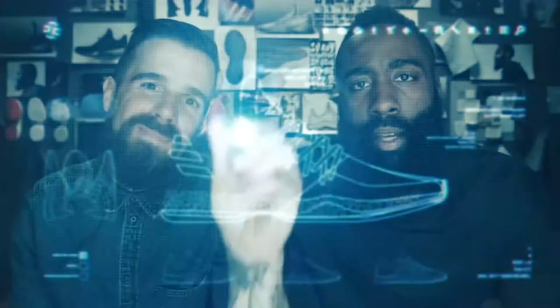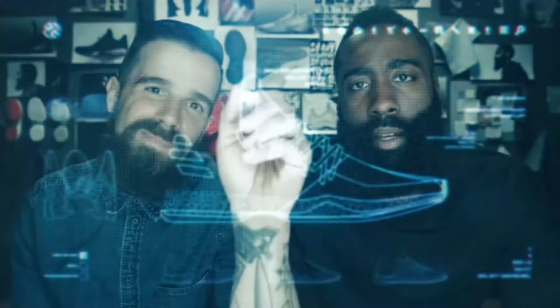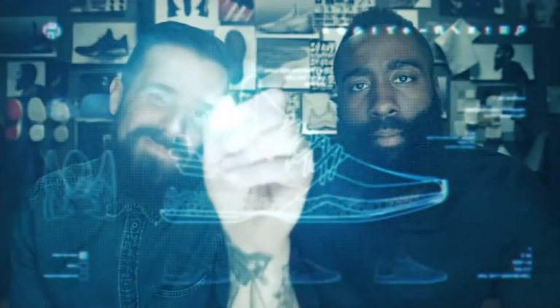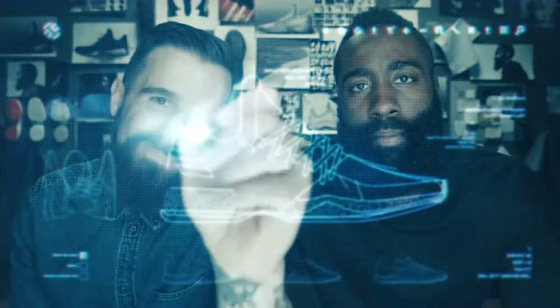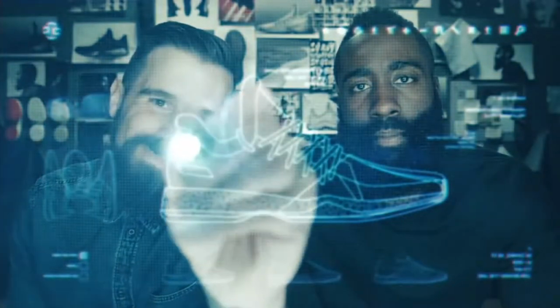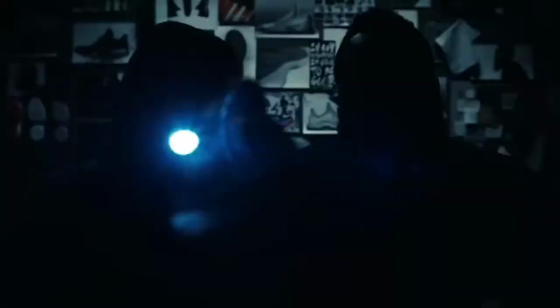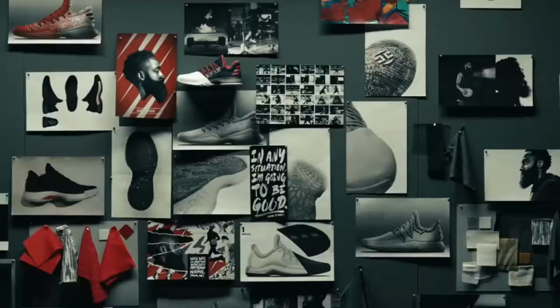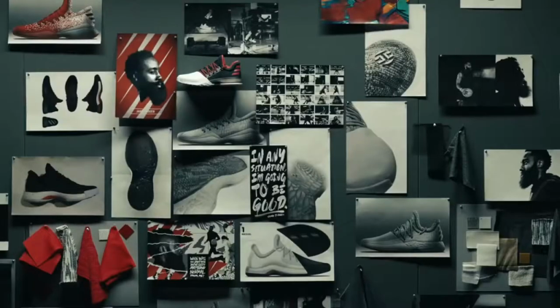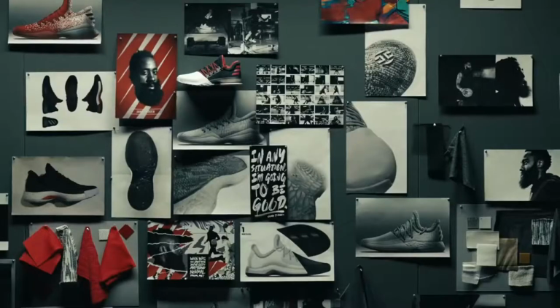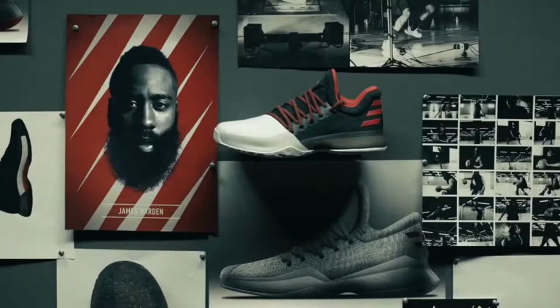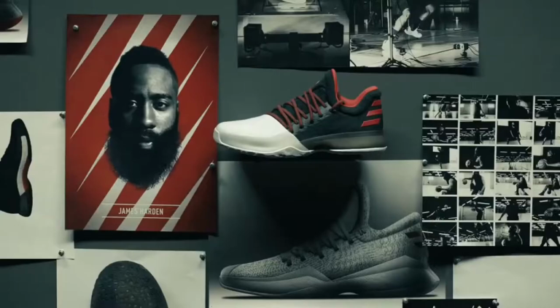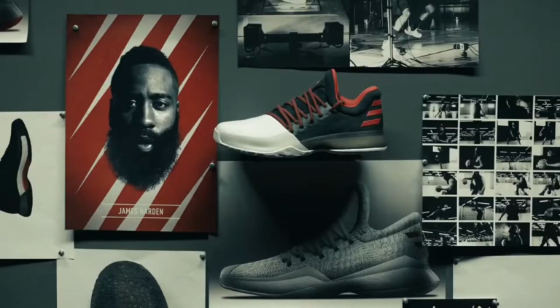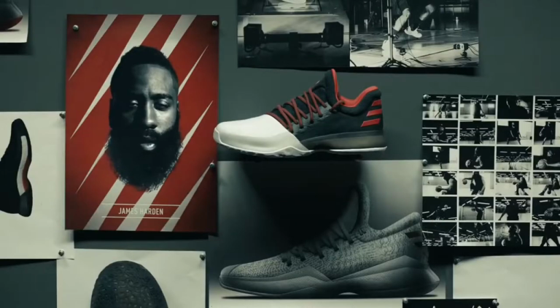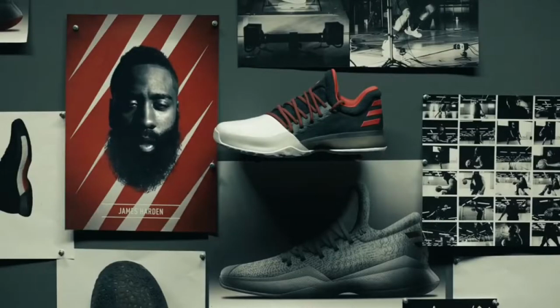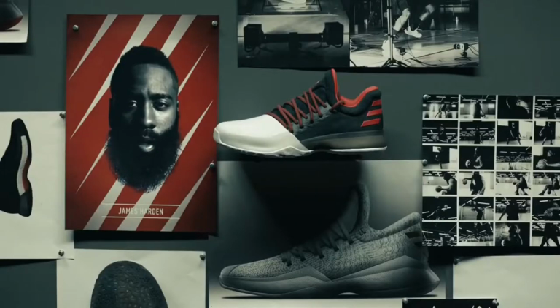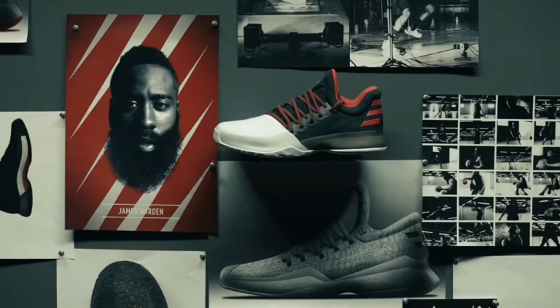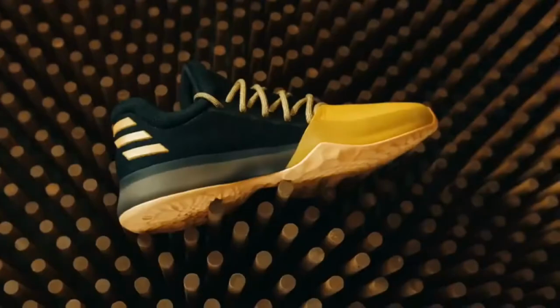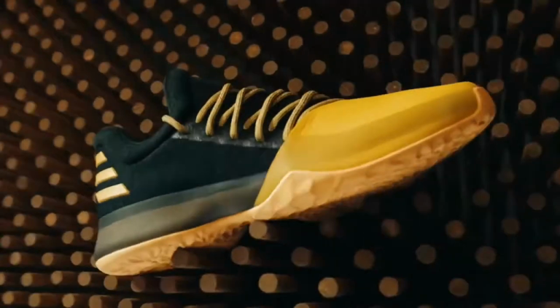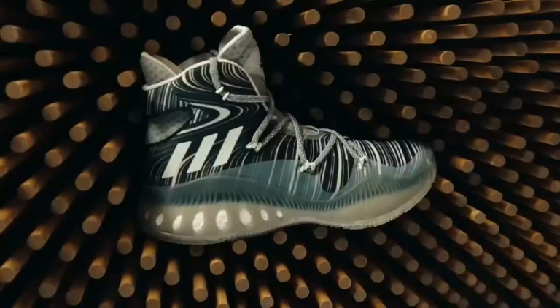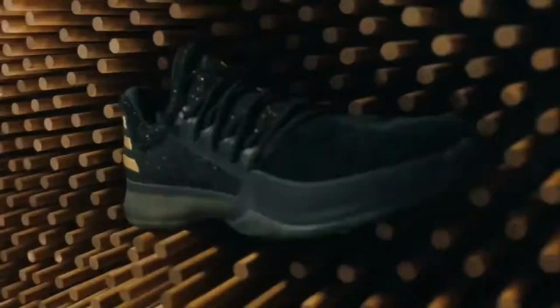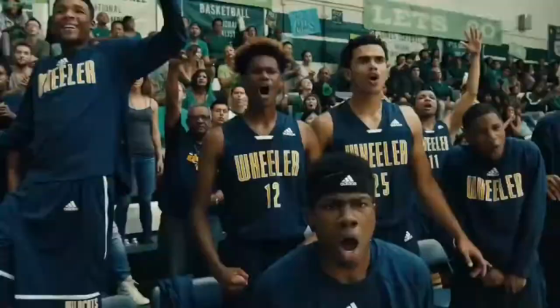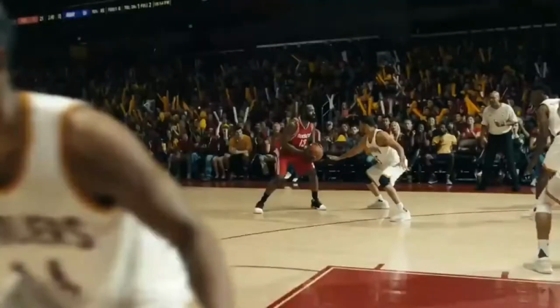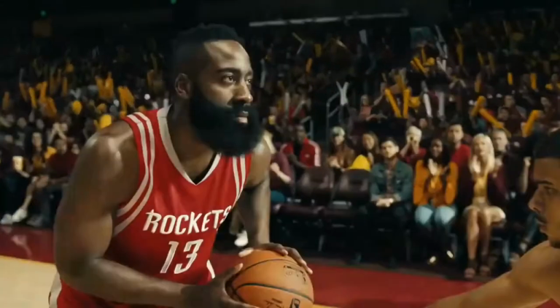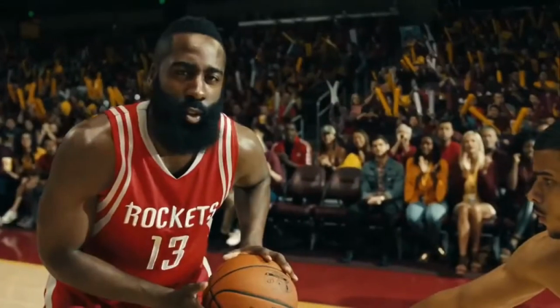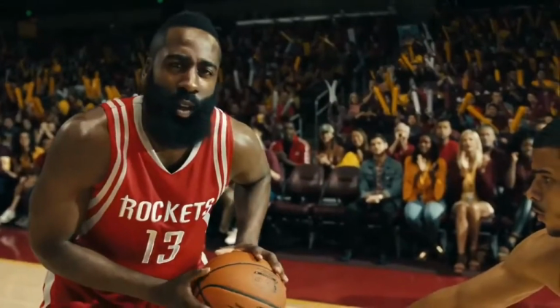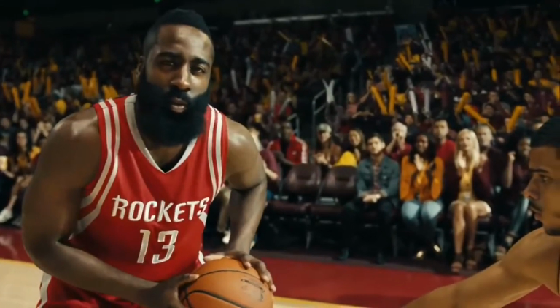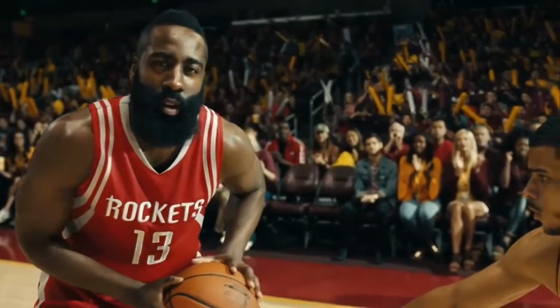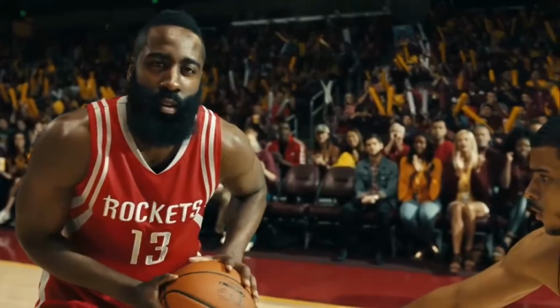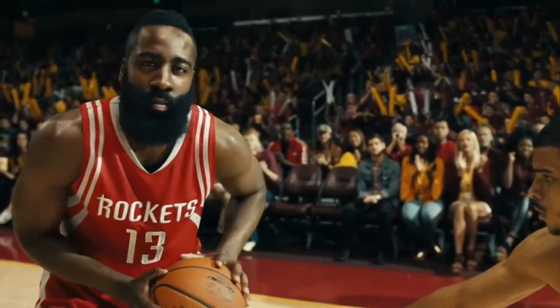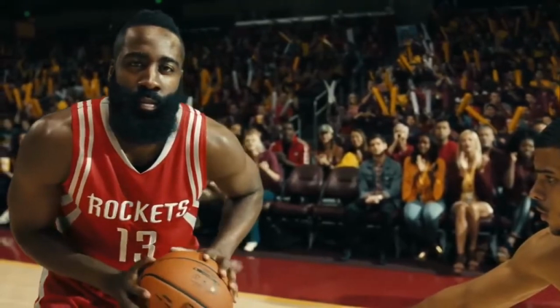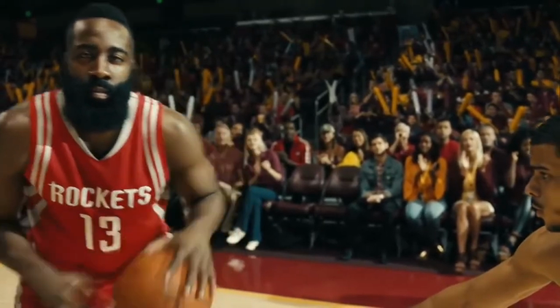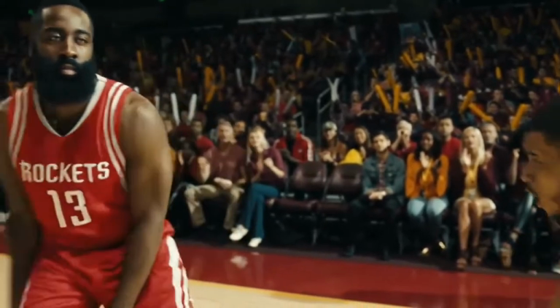Harden Volume 1, 2016. The one that started it all. Innovative model. Well-received.